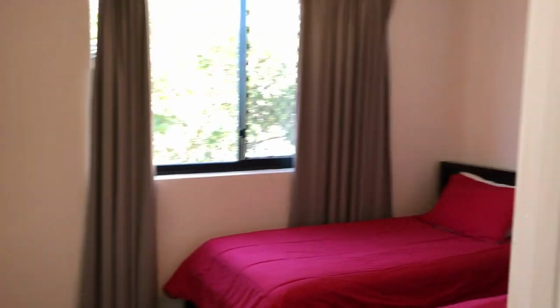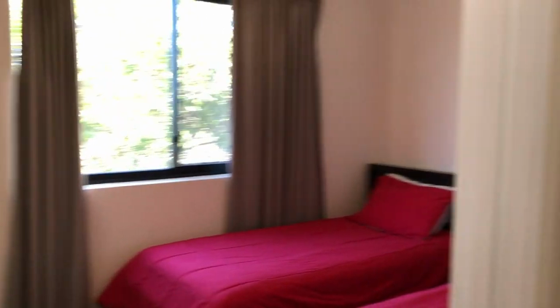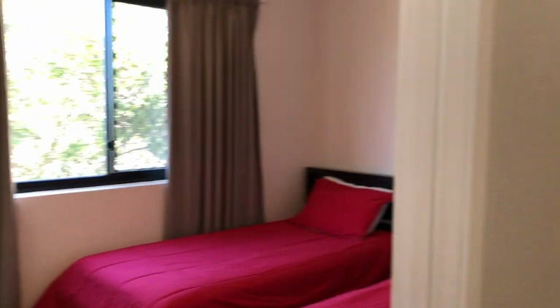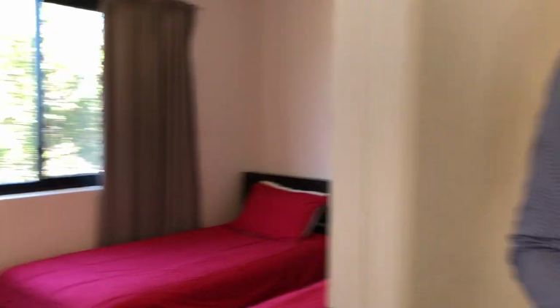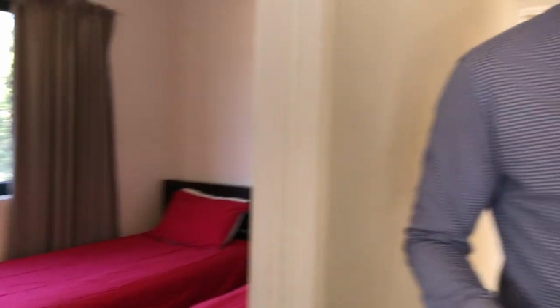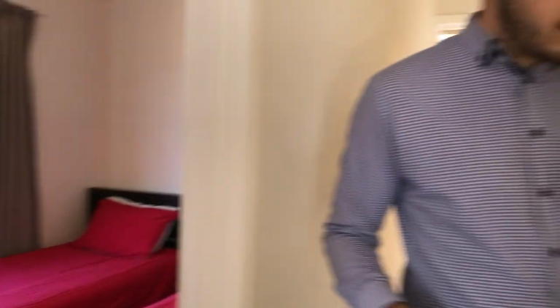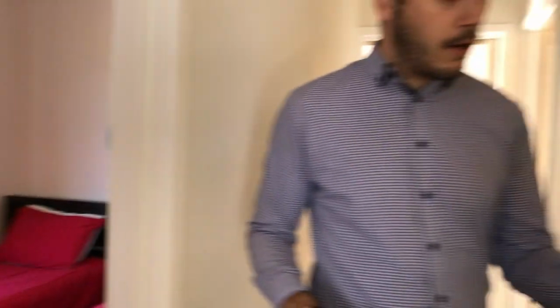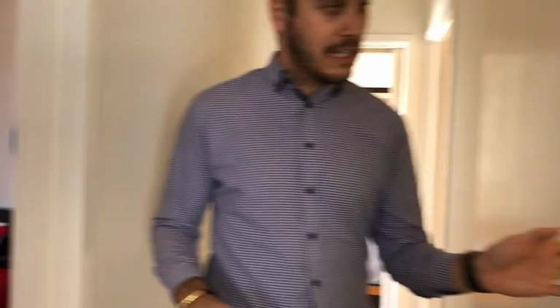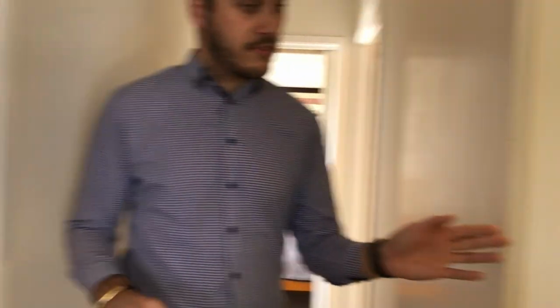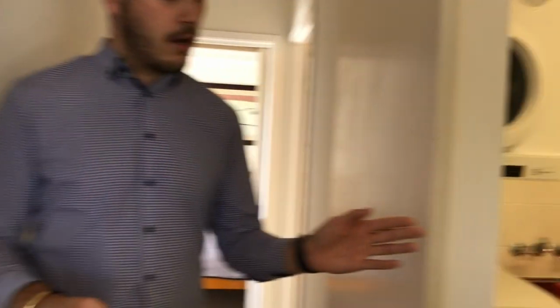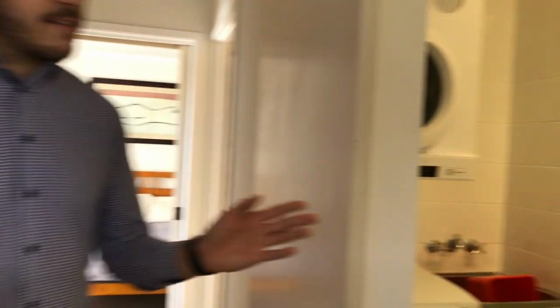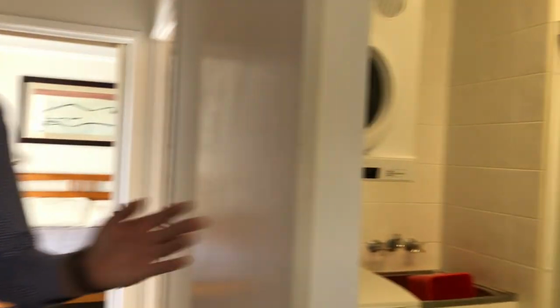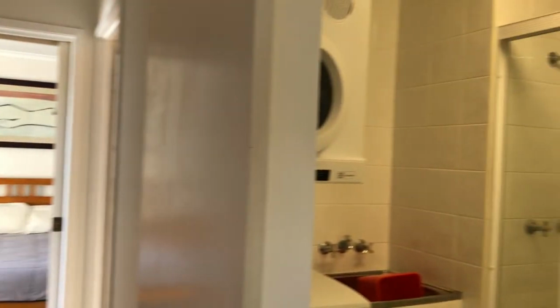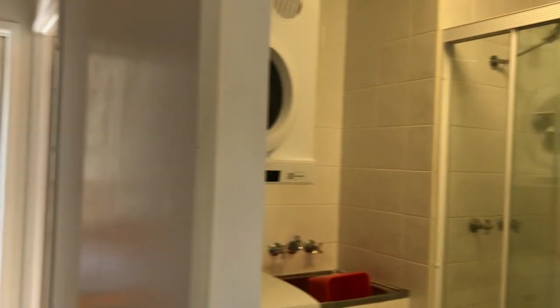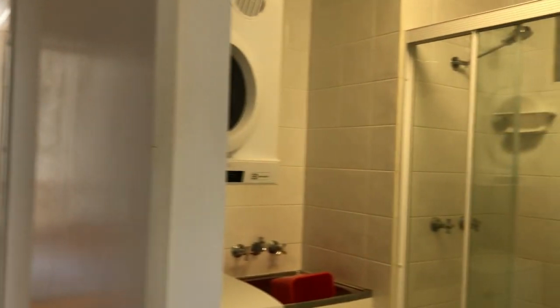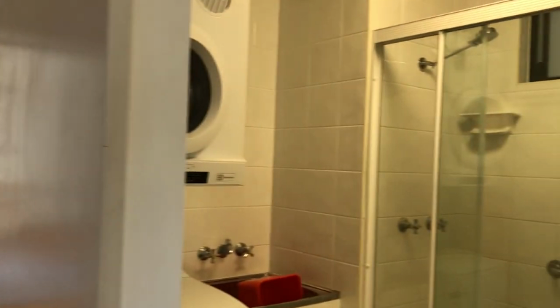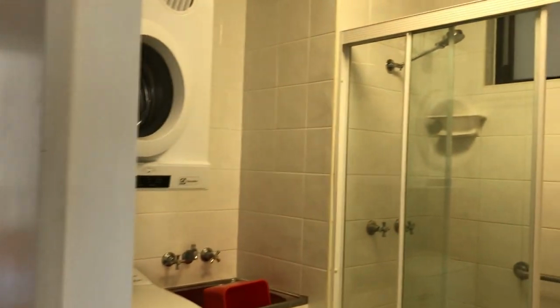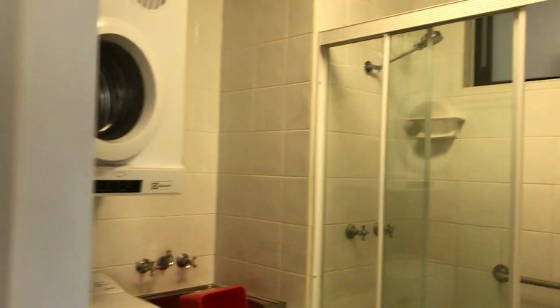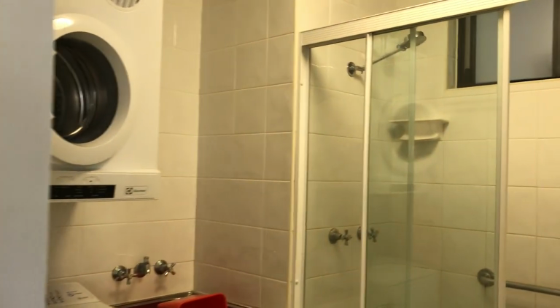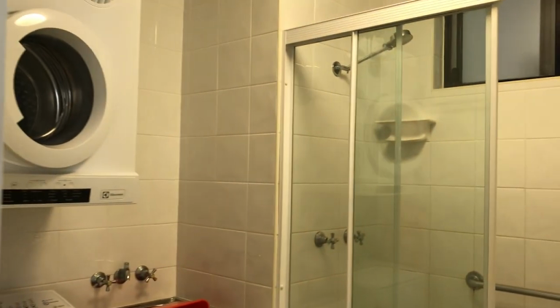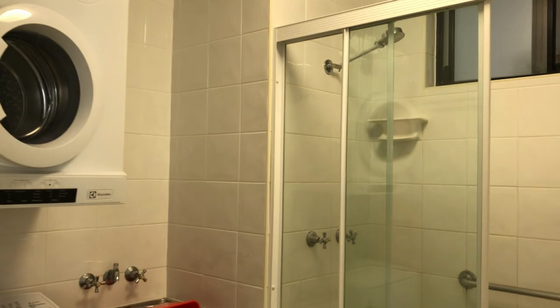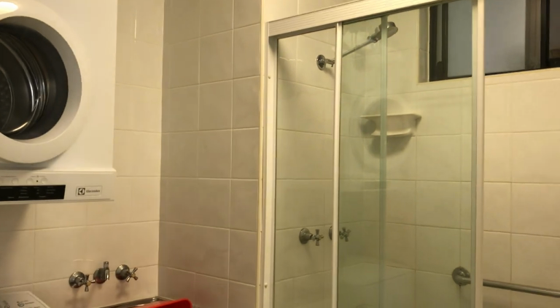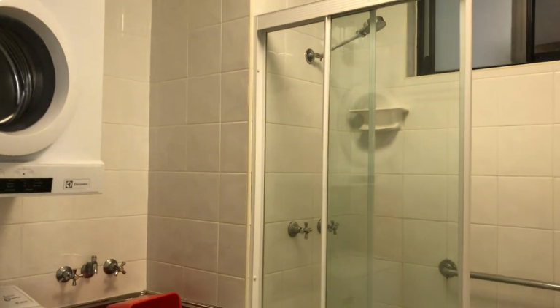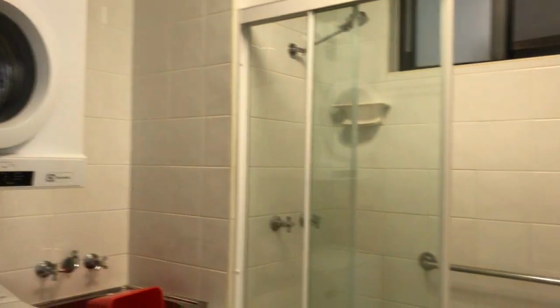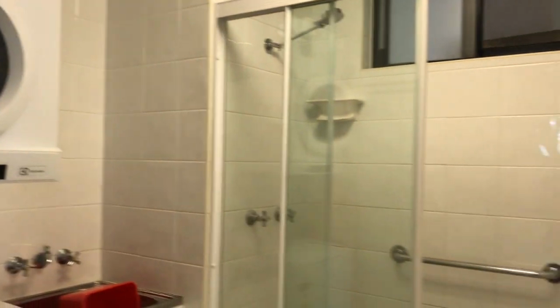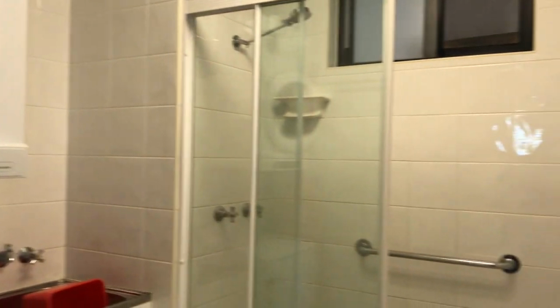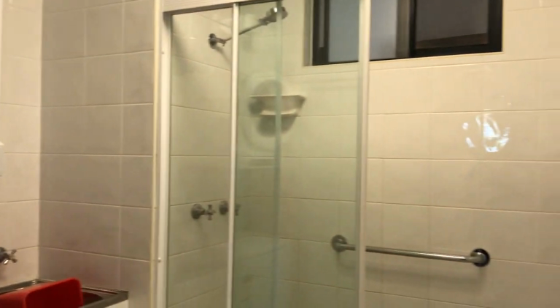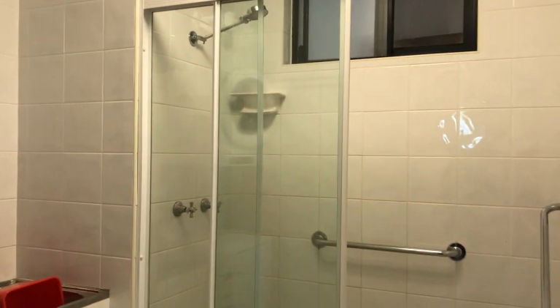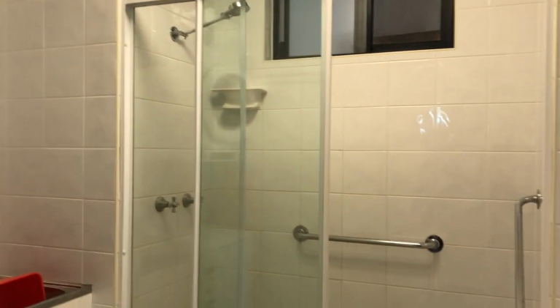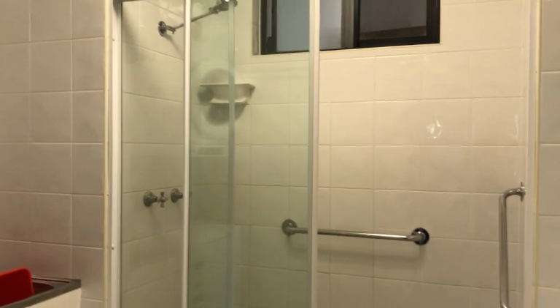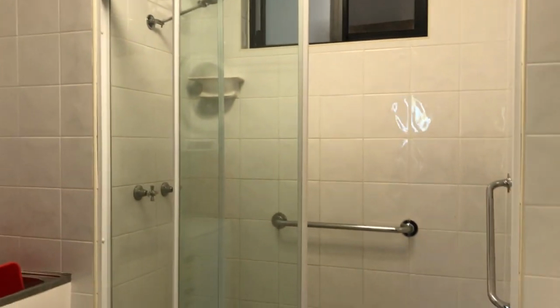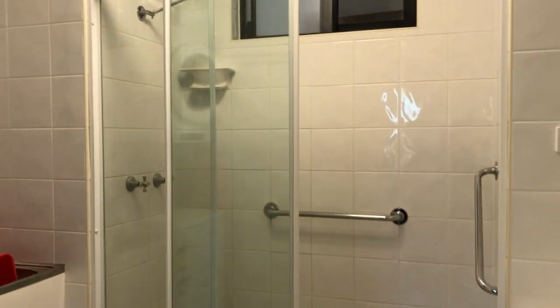Your bathroom to my left guys — beautiful stand-in shower, laundry built-in as well, with a single vanity.